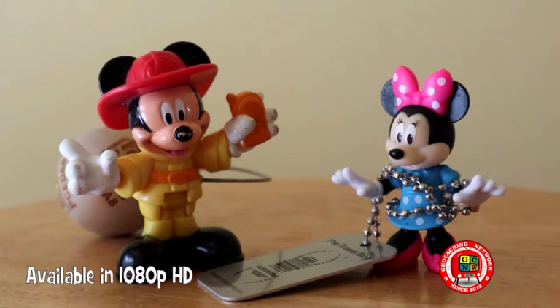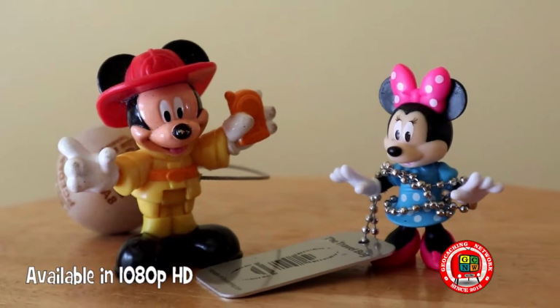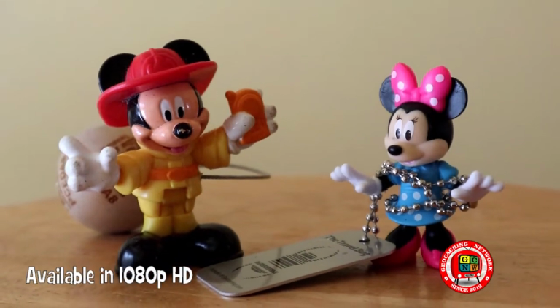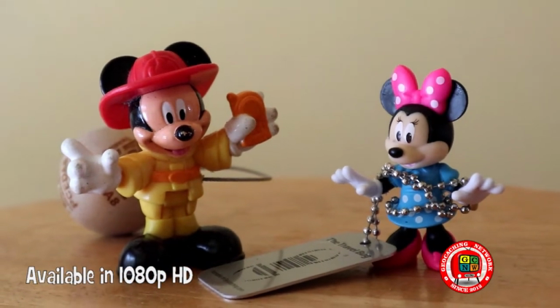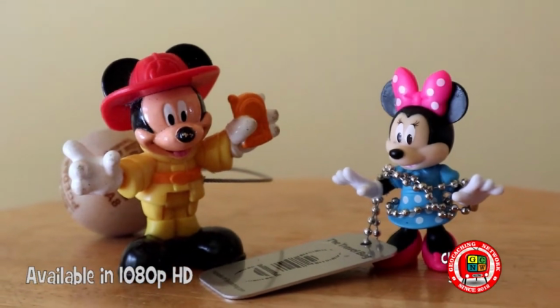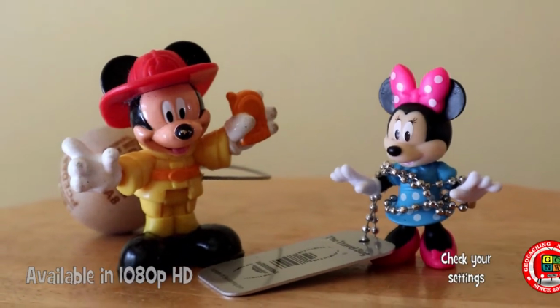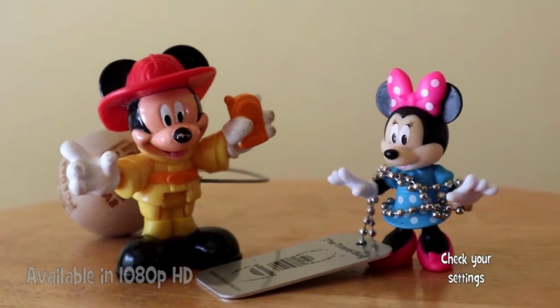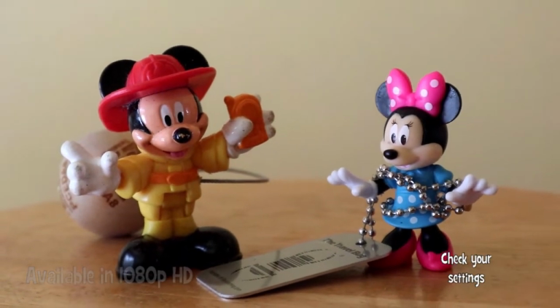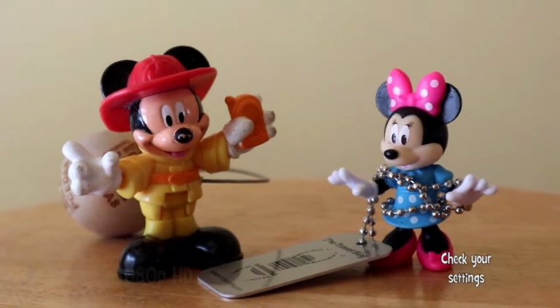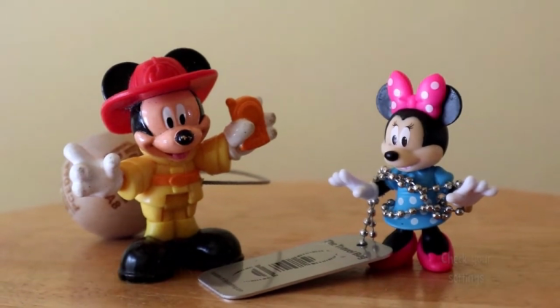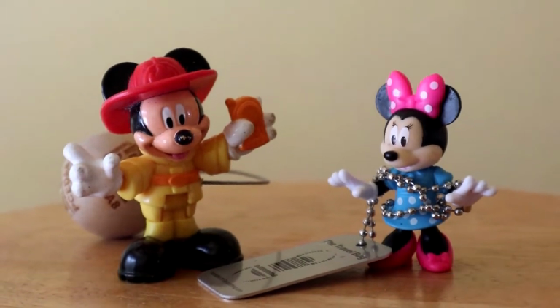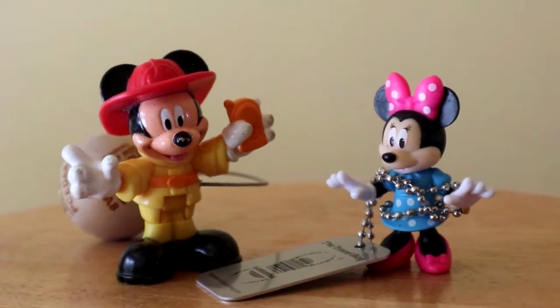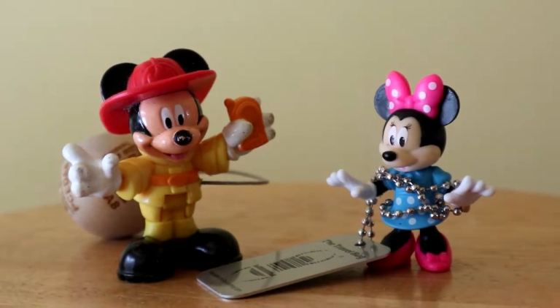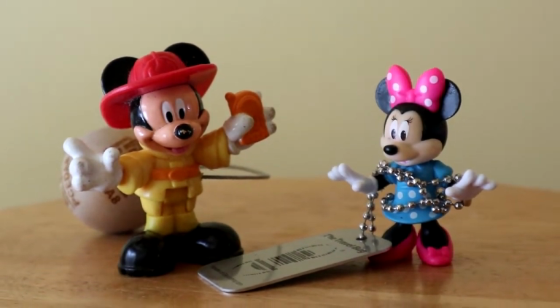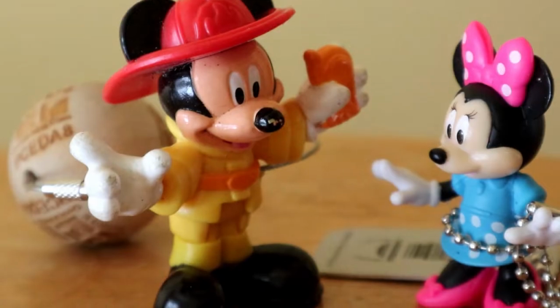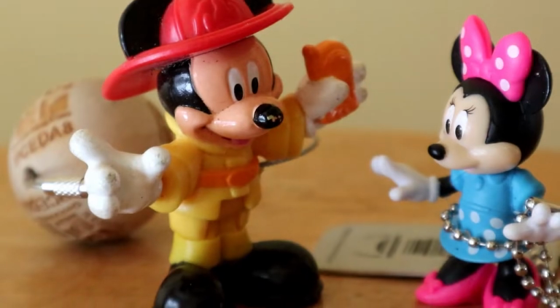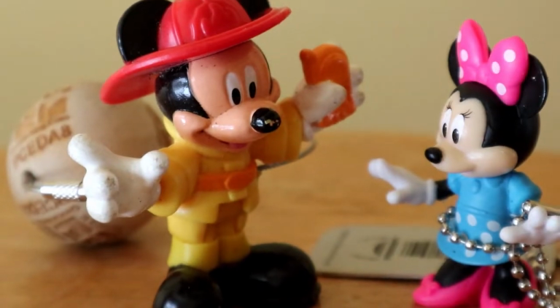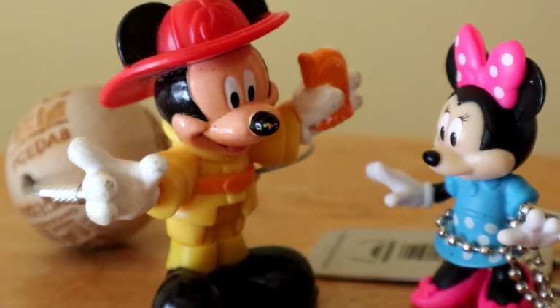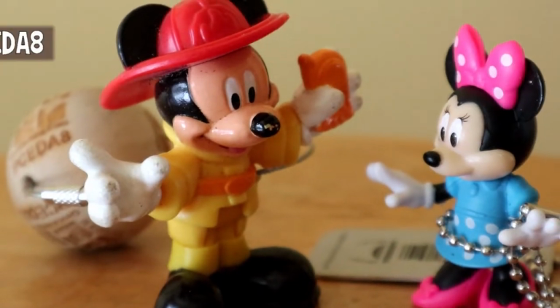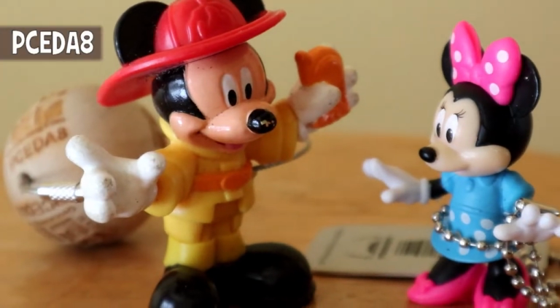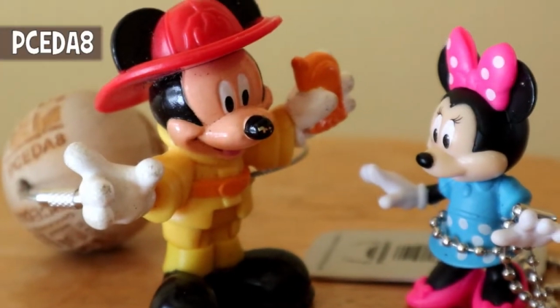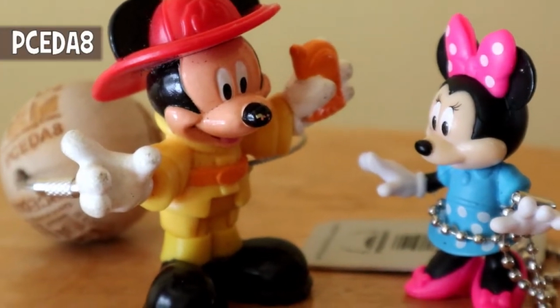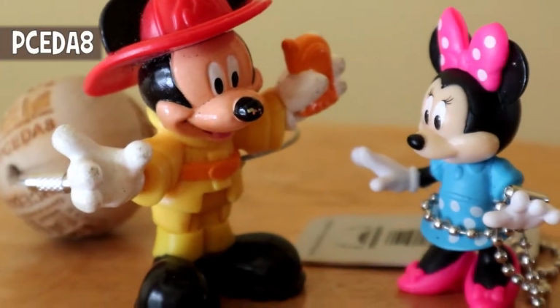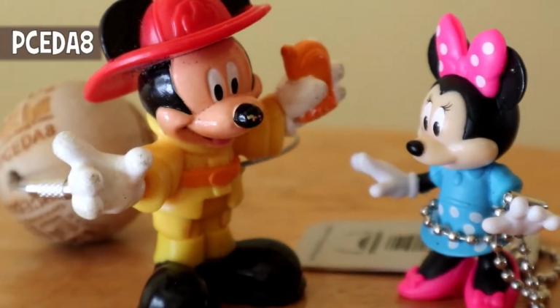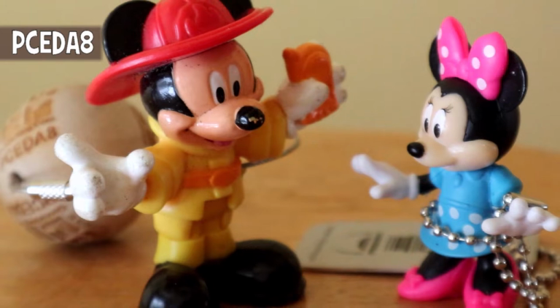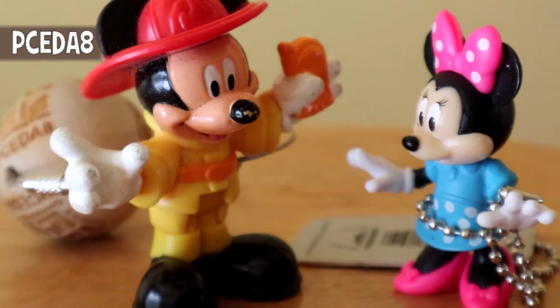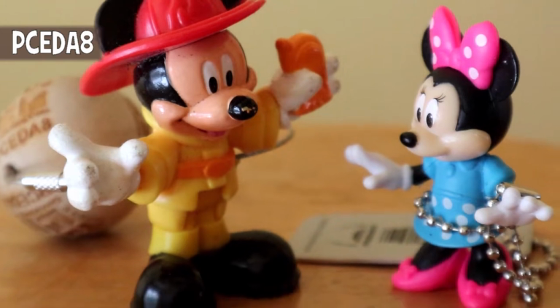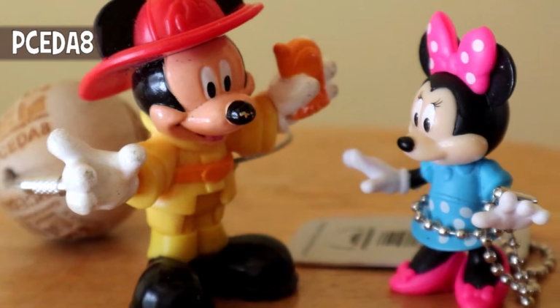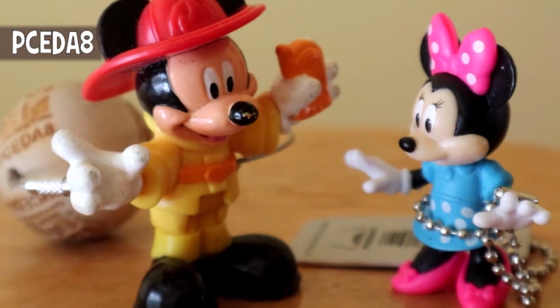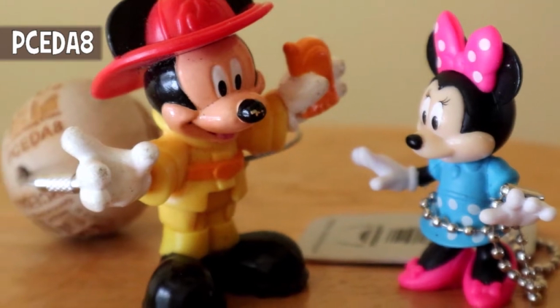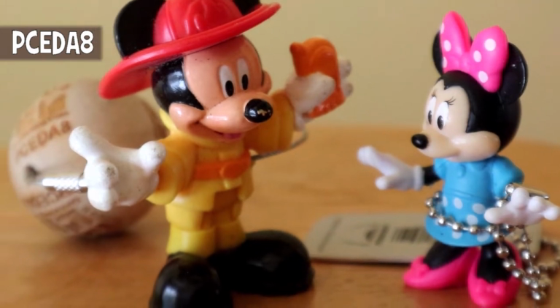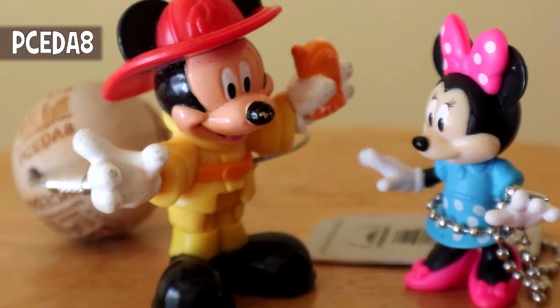Hi Minnie. Hi Mickey. It's really good to see you Minnie. You too Mickey.